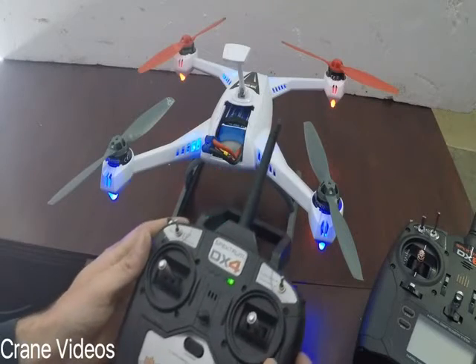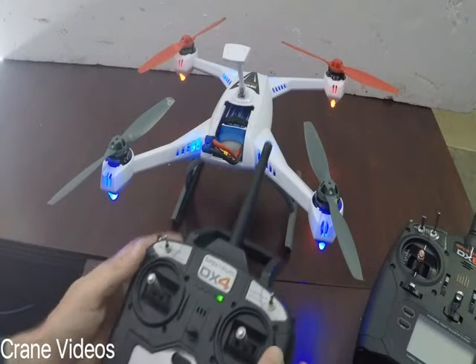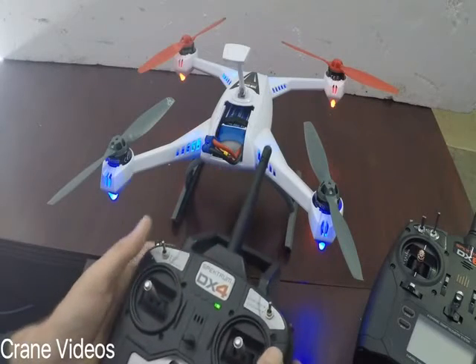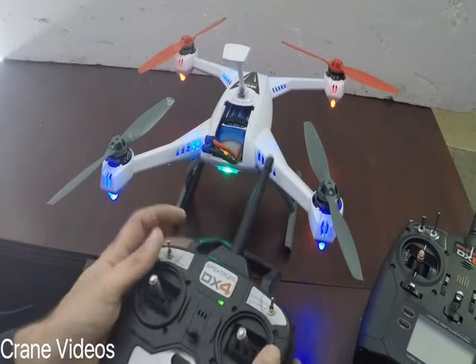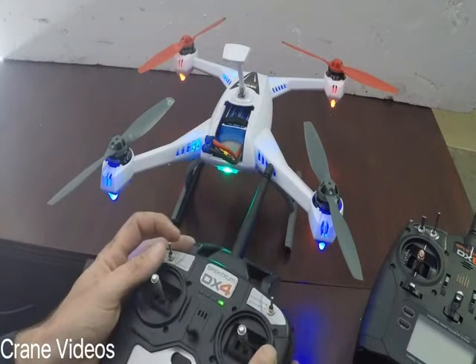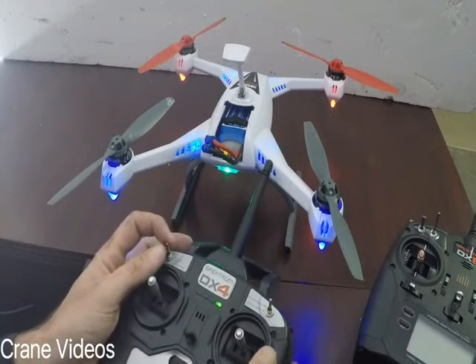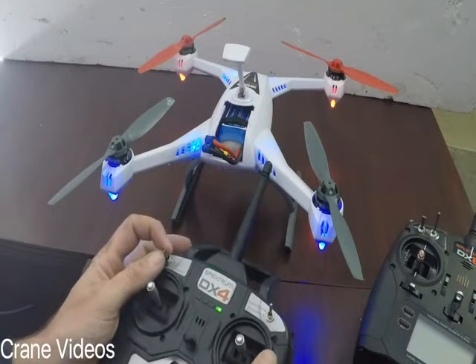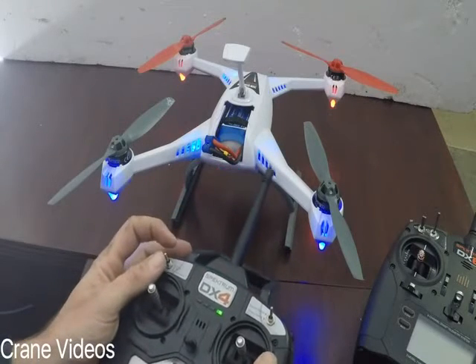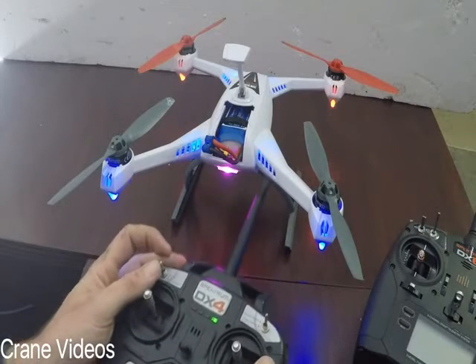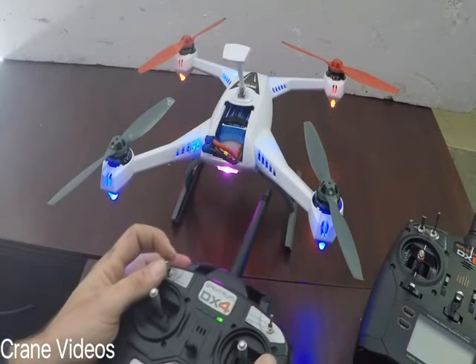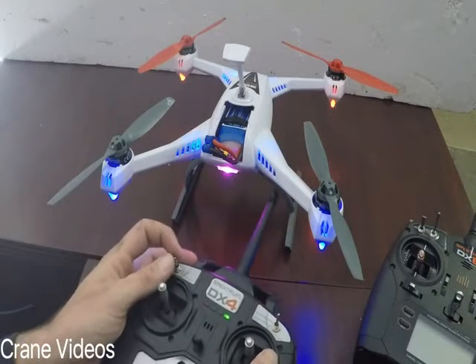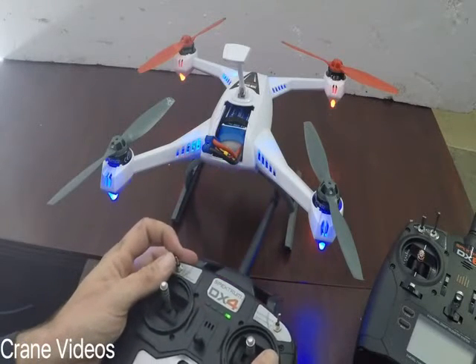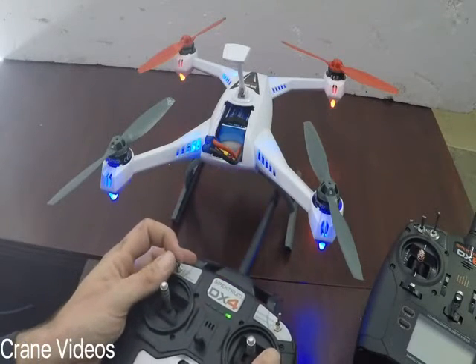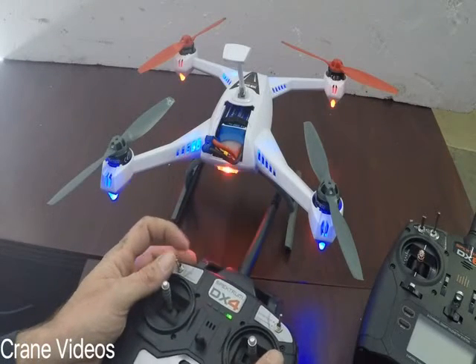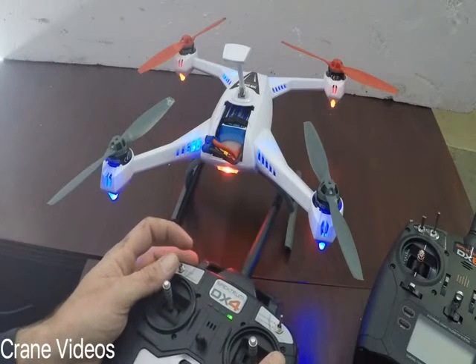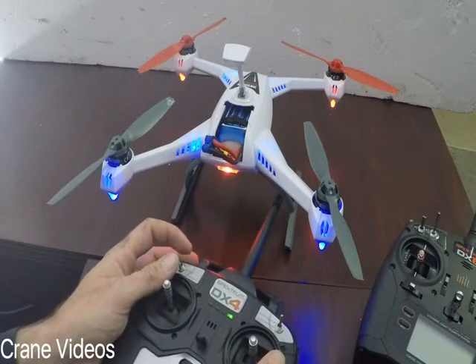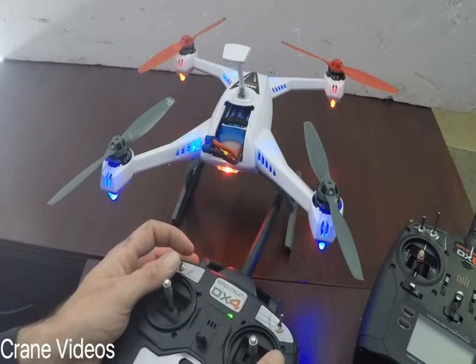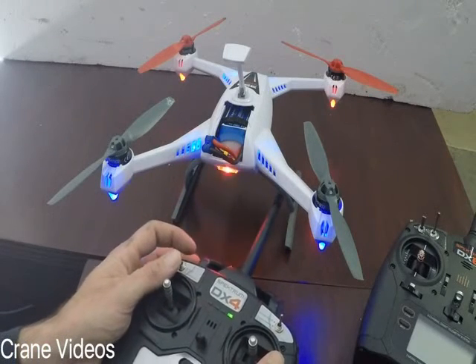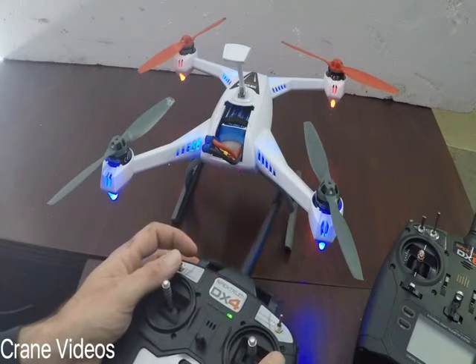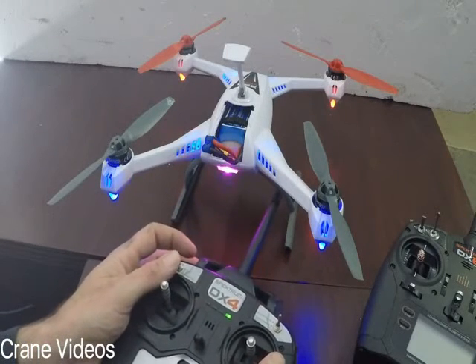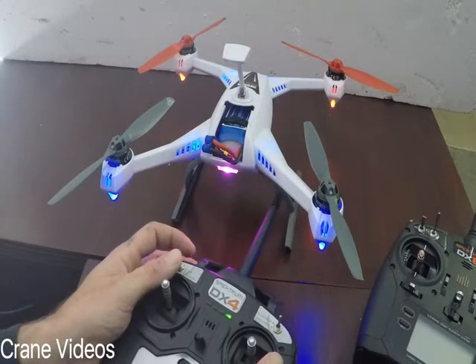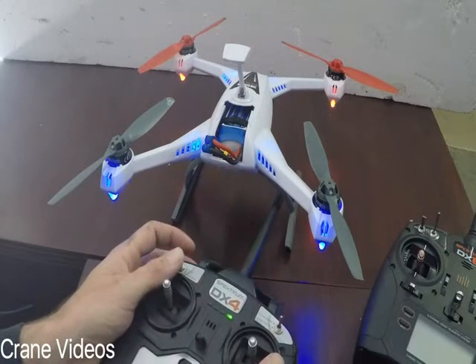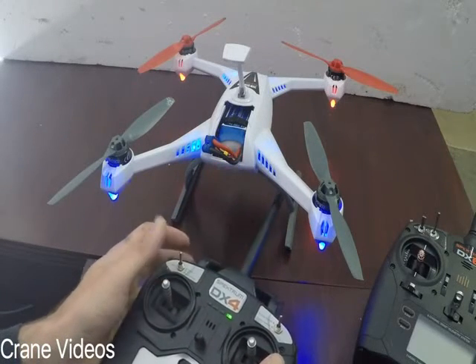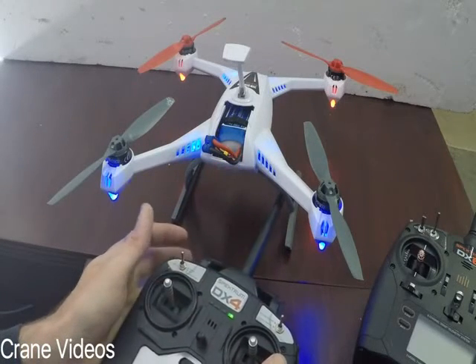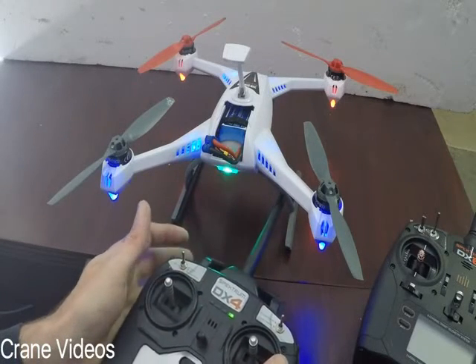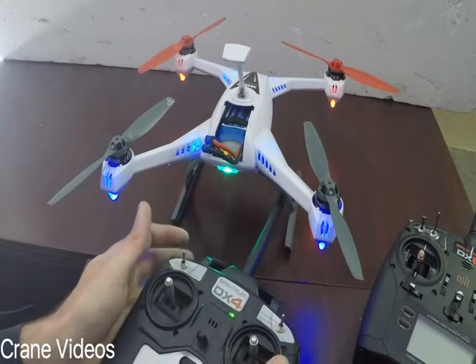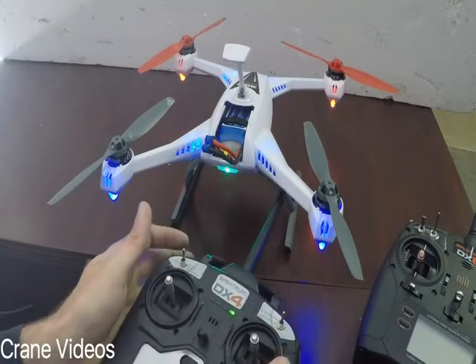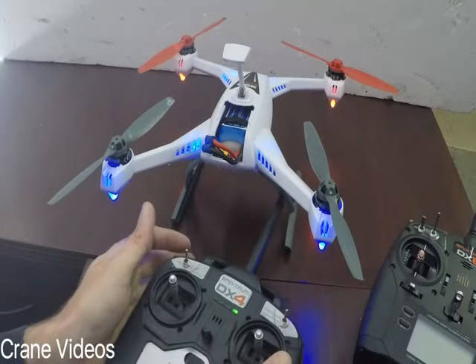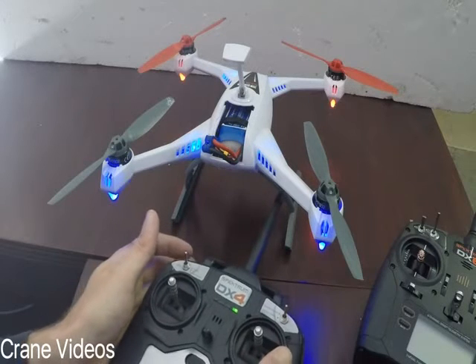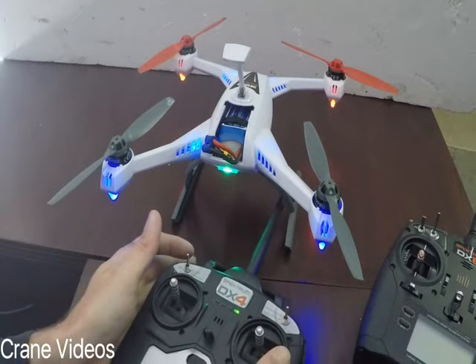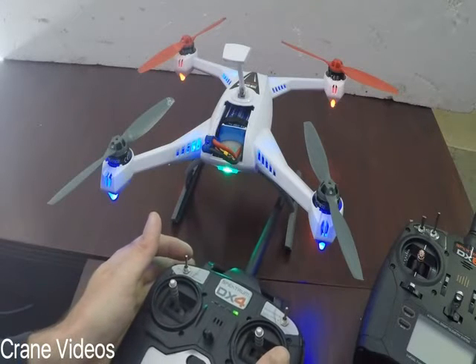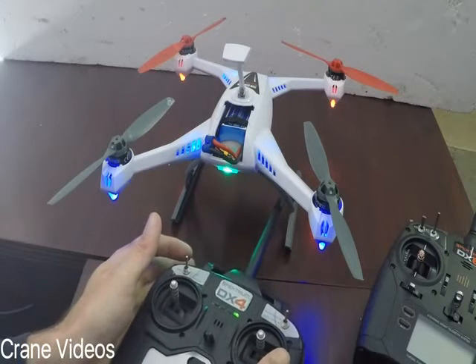Flashing green. You can cycle through your modes and see that this controller is controlling the drone now.